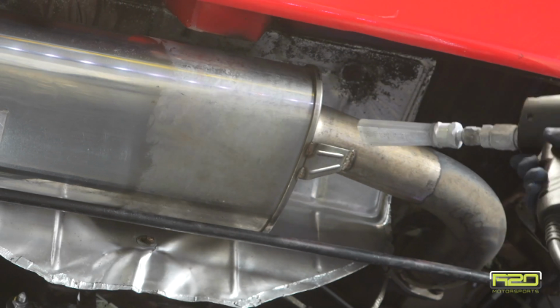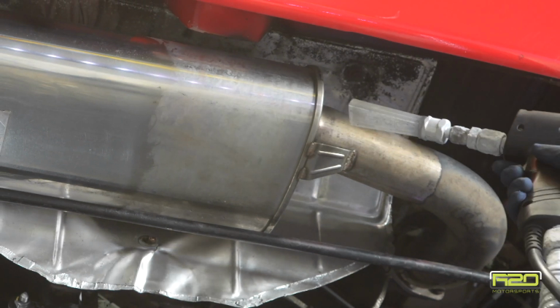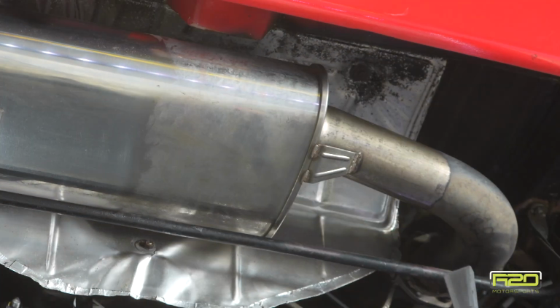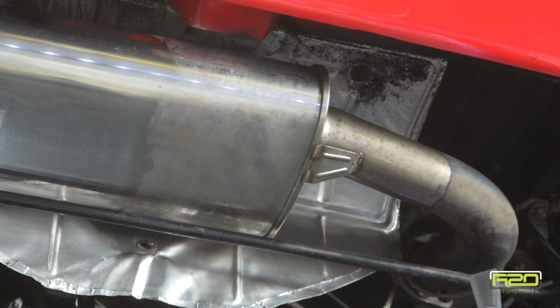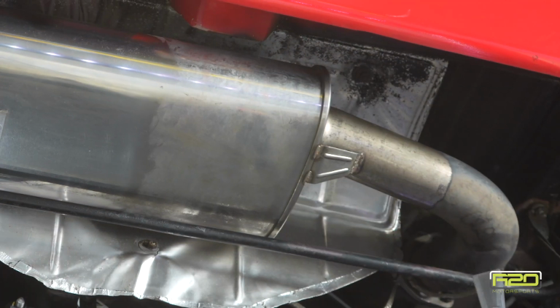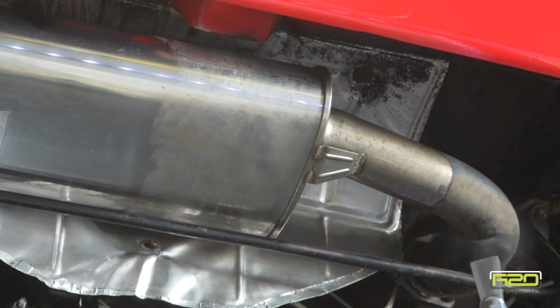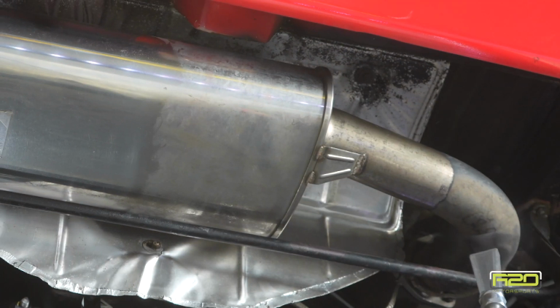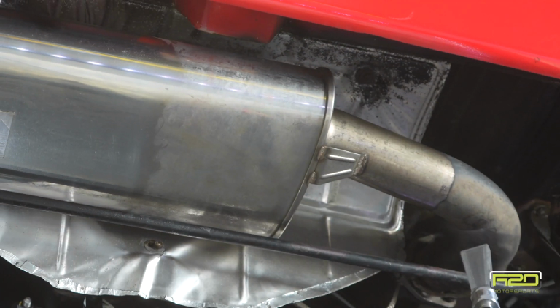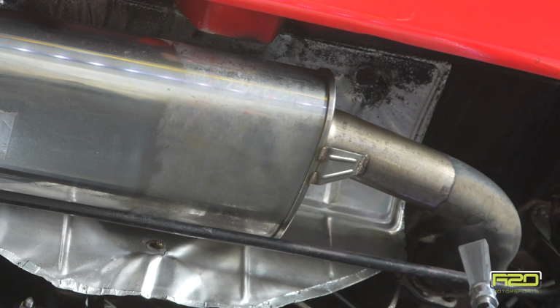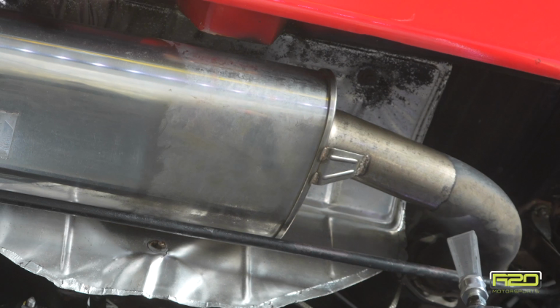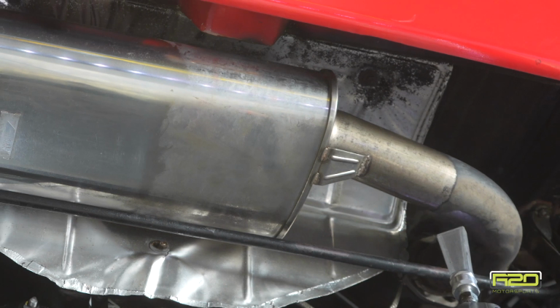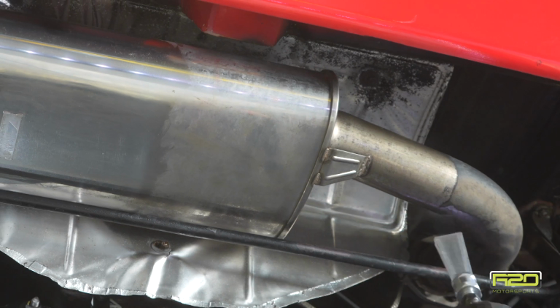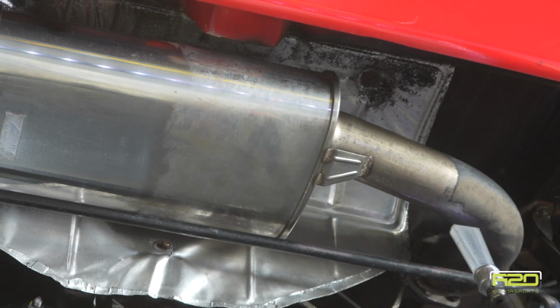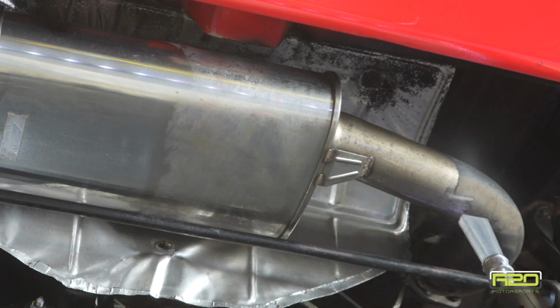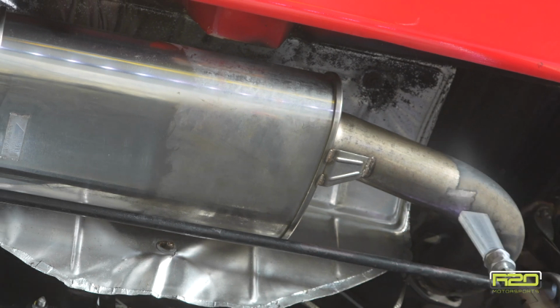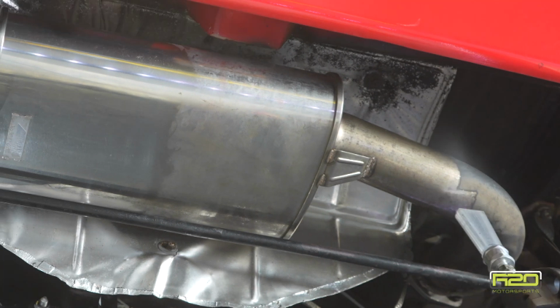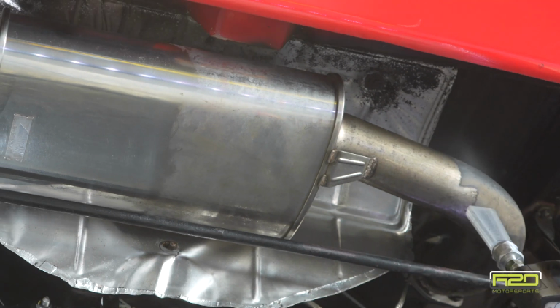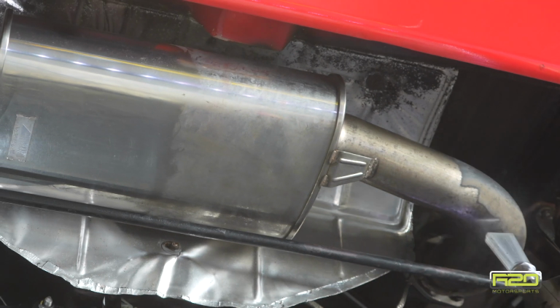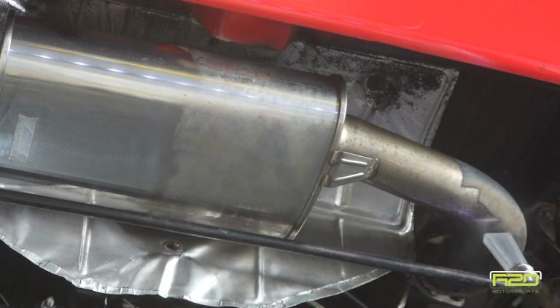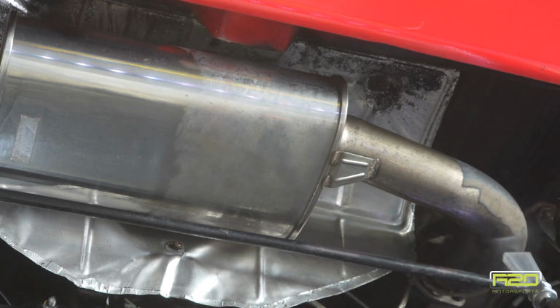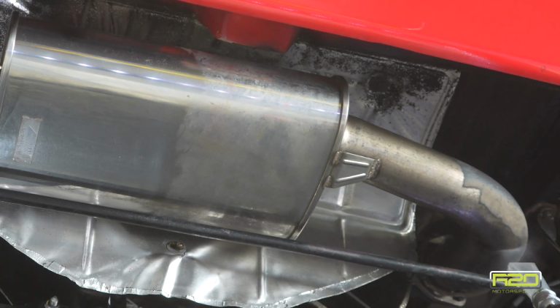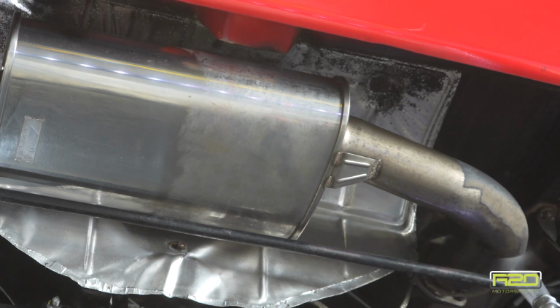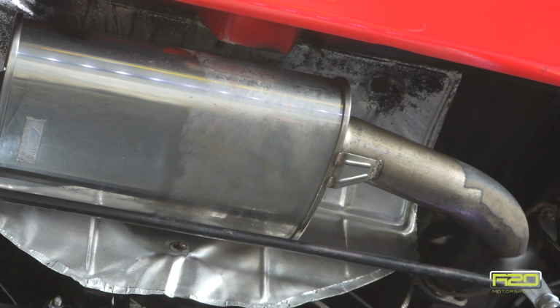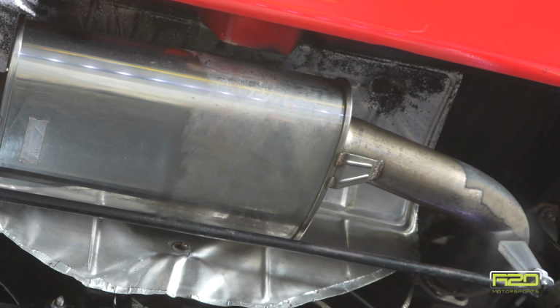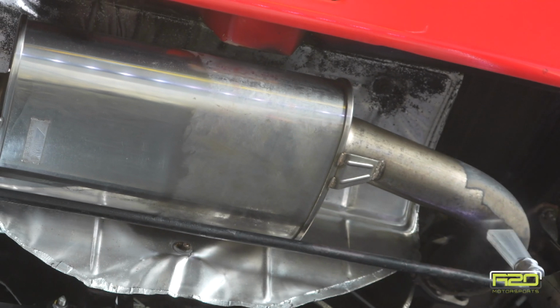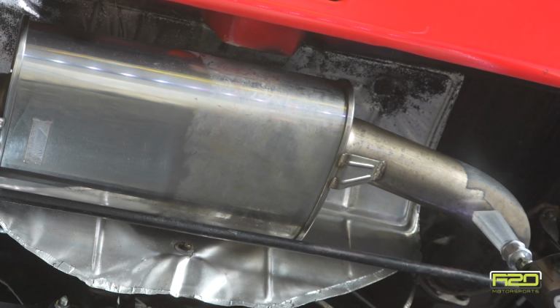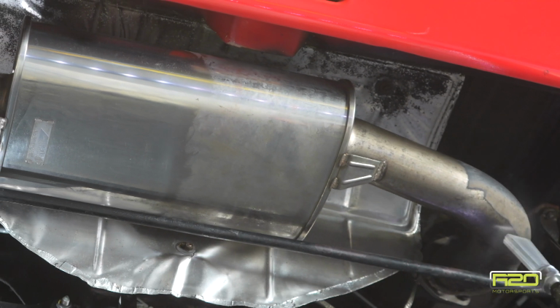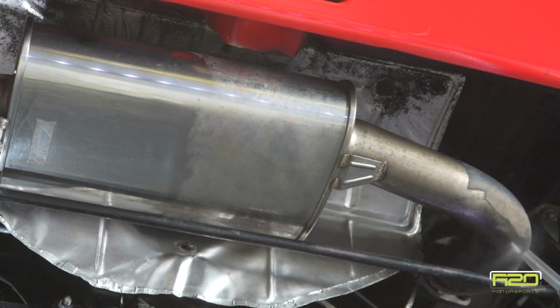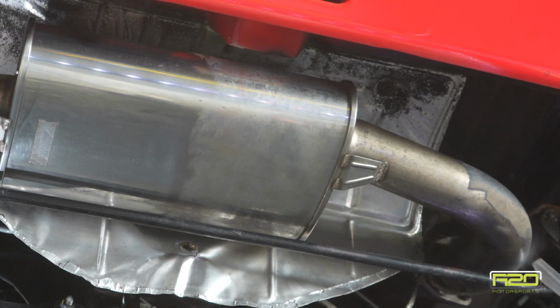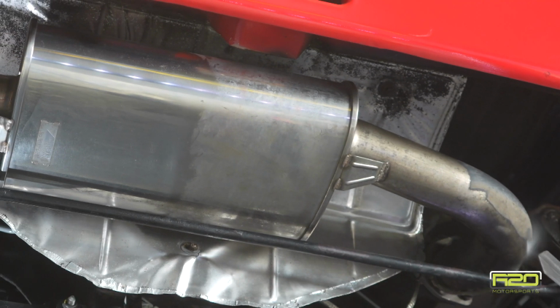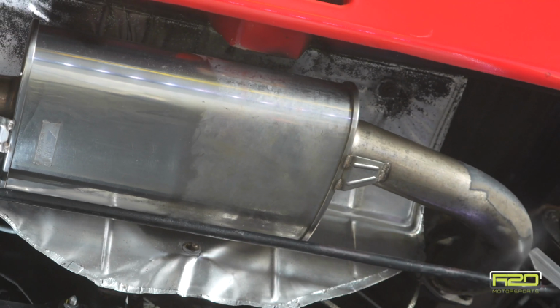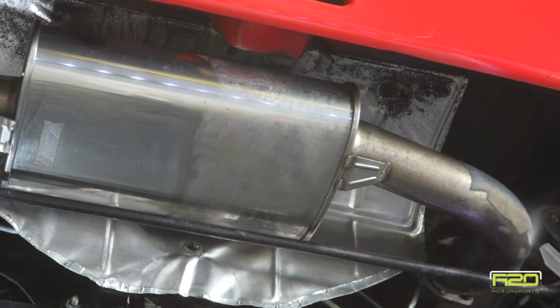Notice the shield above the exhaust has some black on it — there was actually spray paint in addition to the tar undercoating here, so we tried to do our best to get as much of that spray paint off.